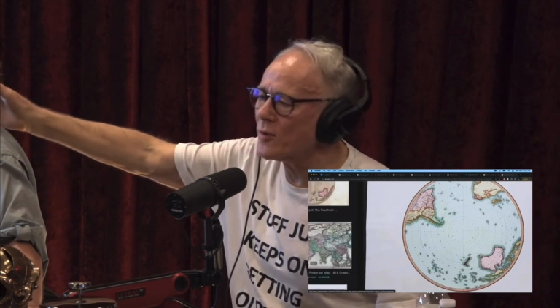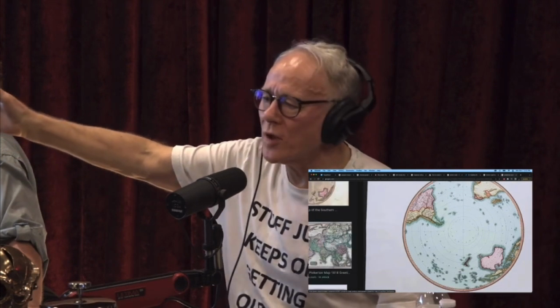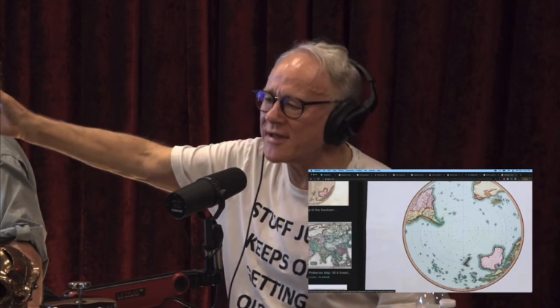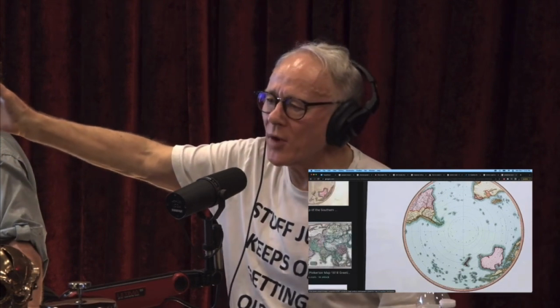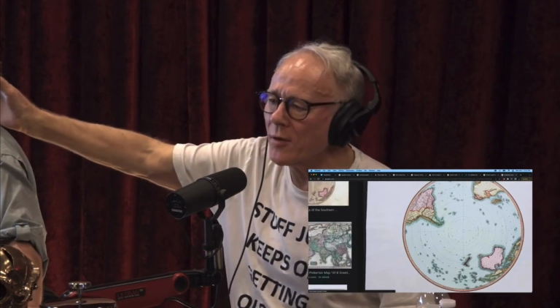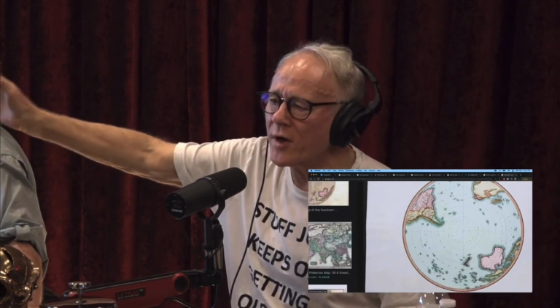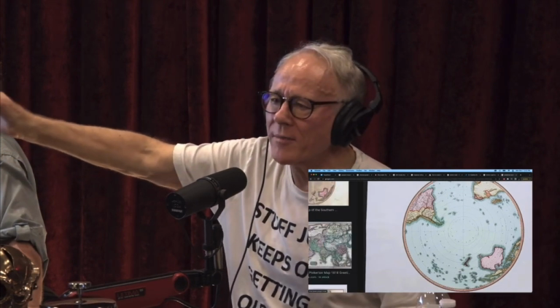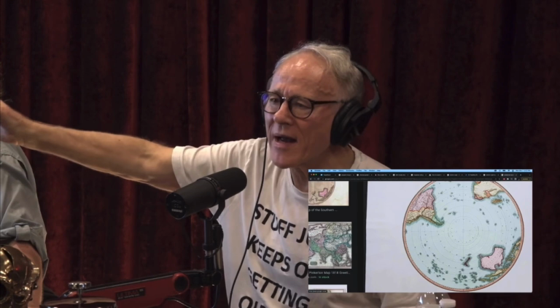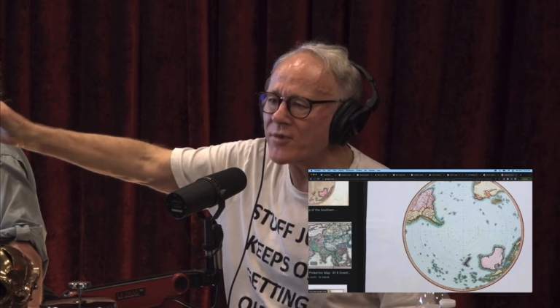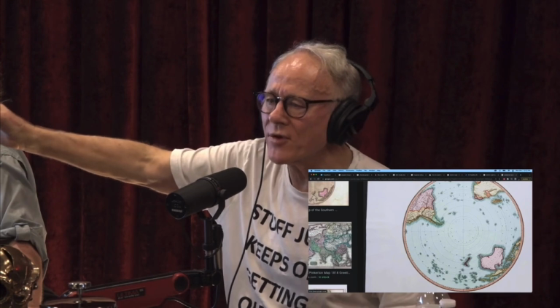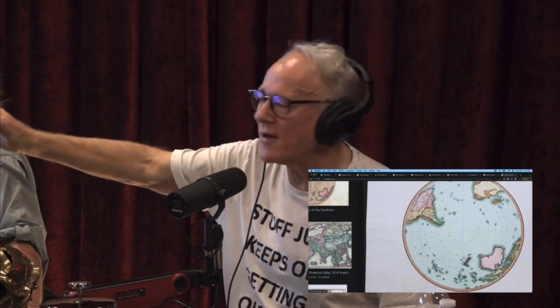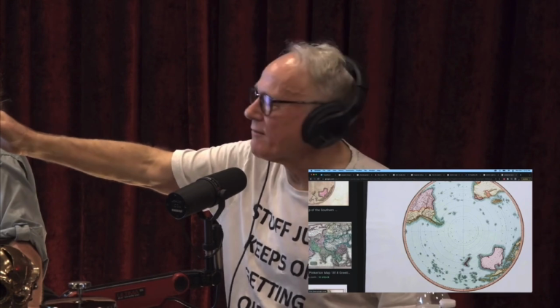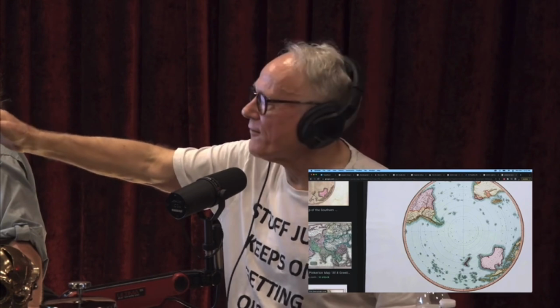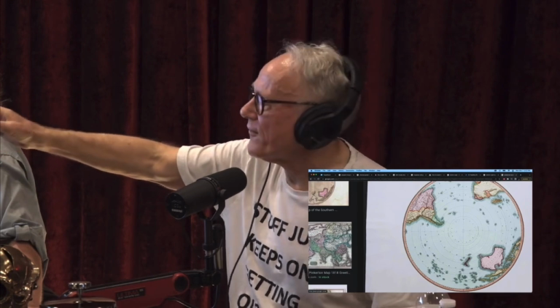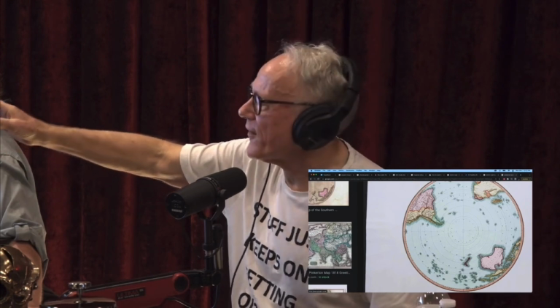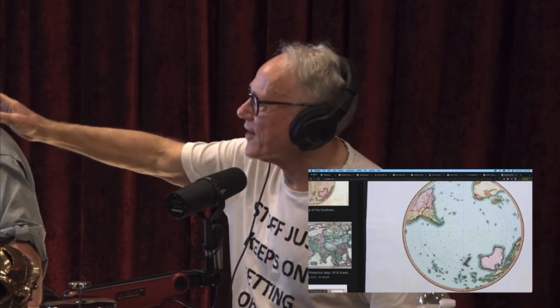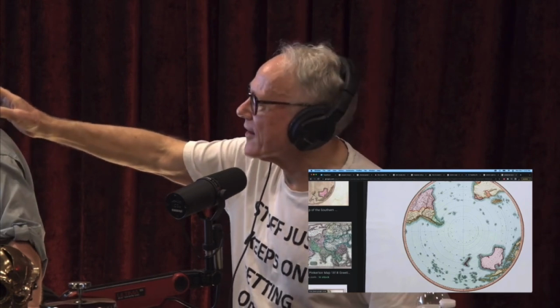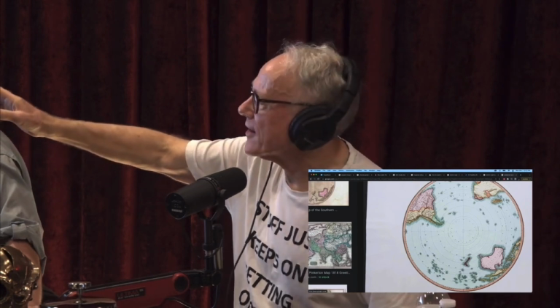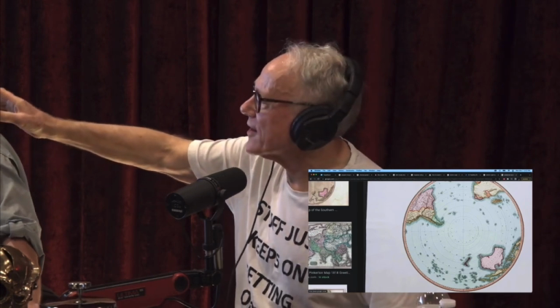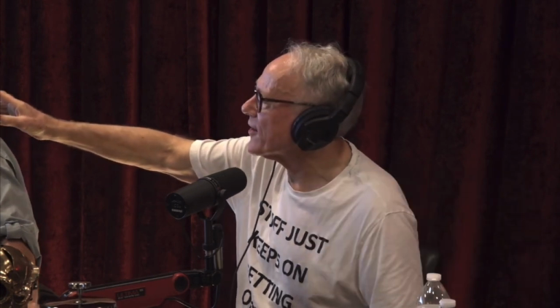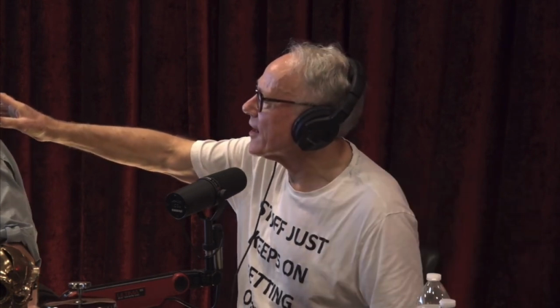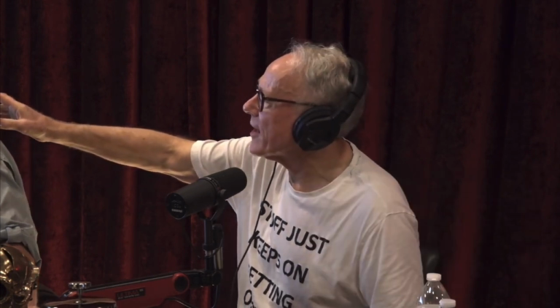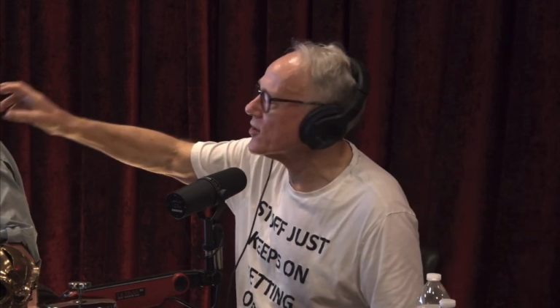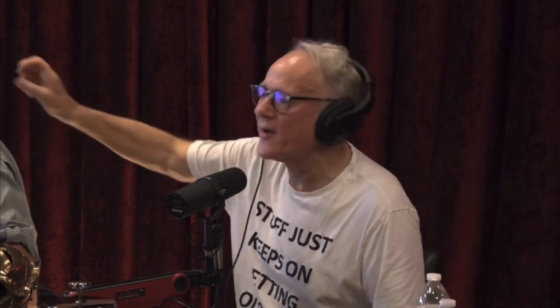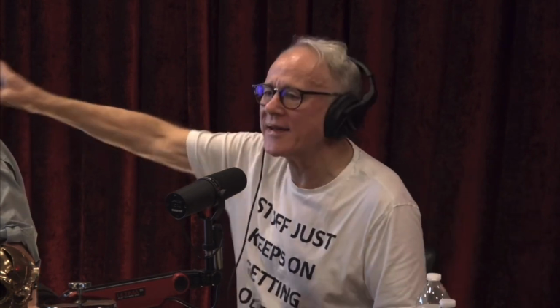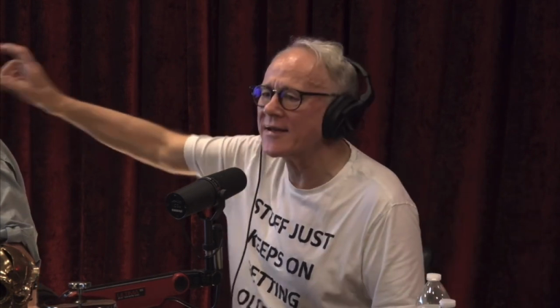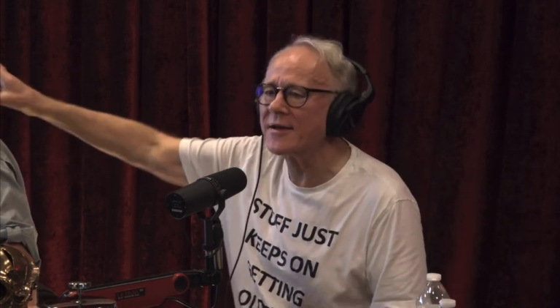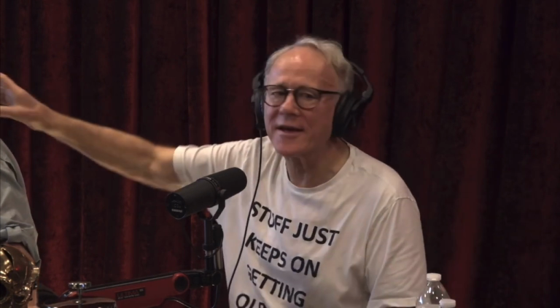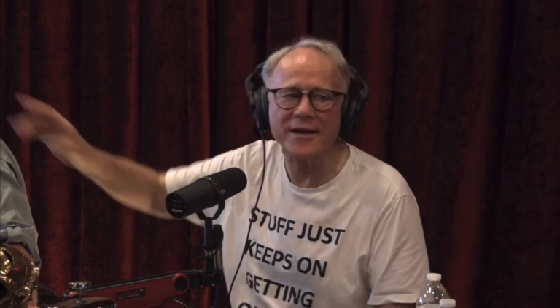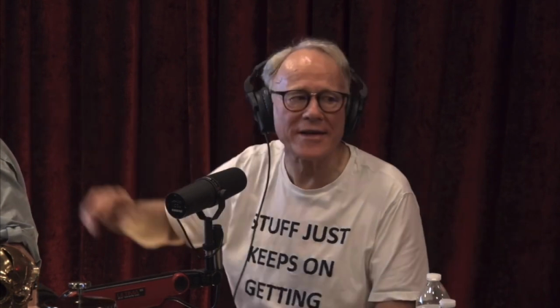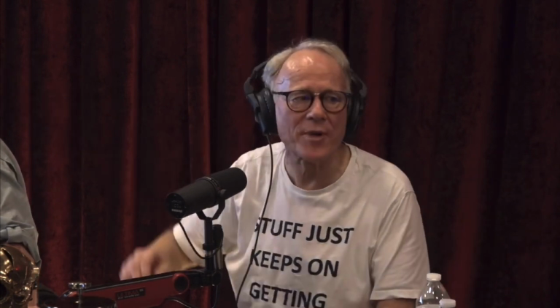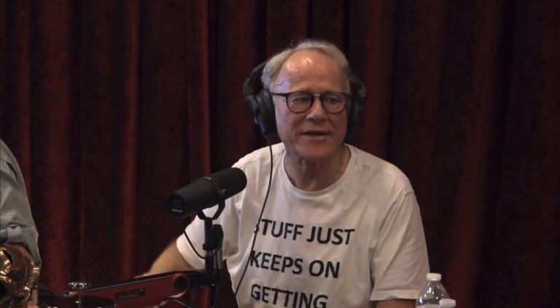But if you go back to the Walsey-Muller world map, drawn in 1530 or thereabouts, you find Antarctica is present.